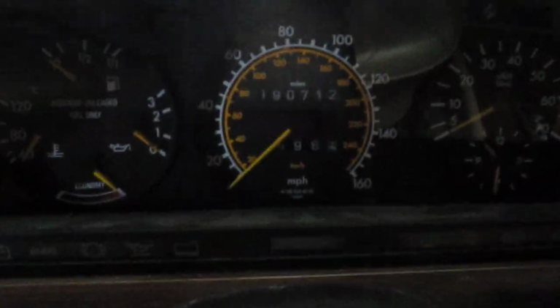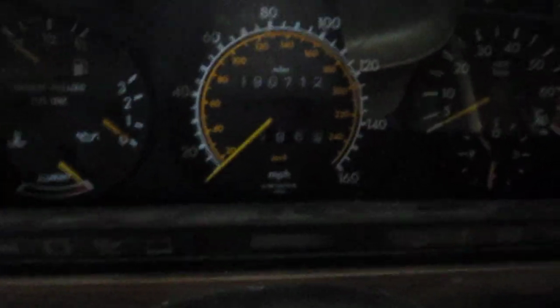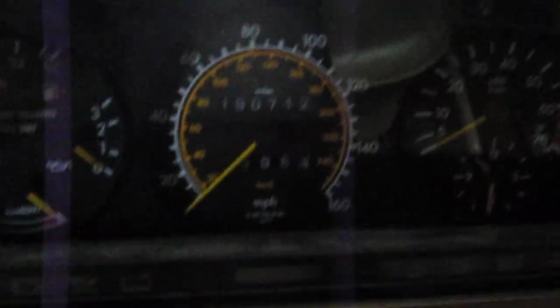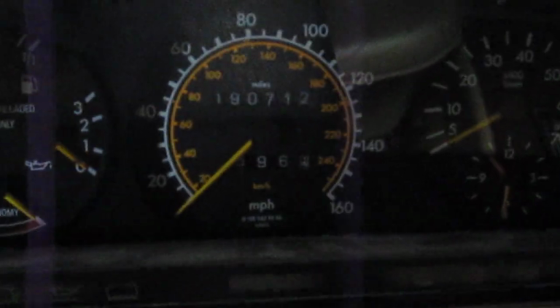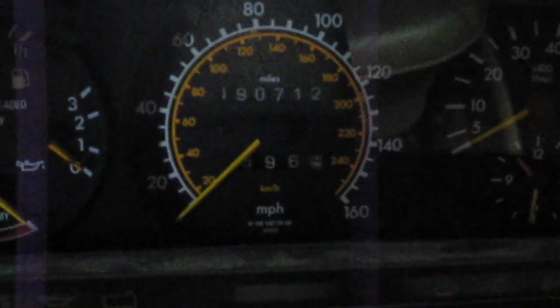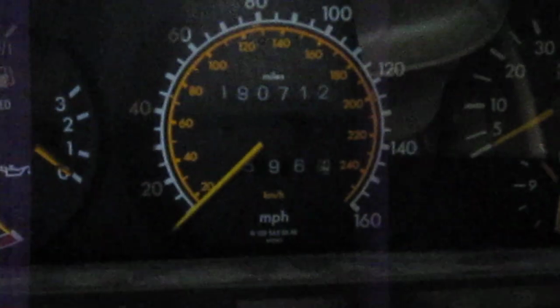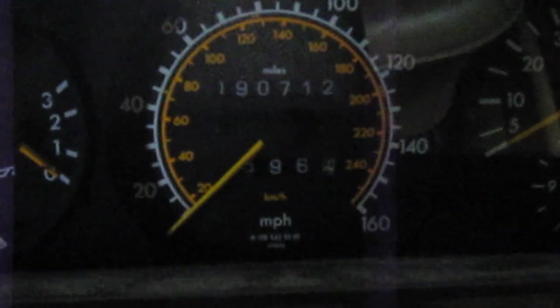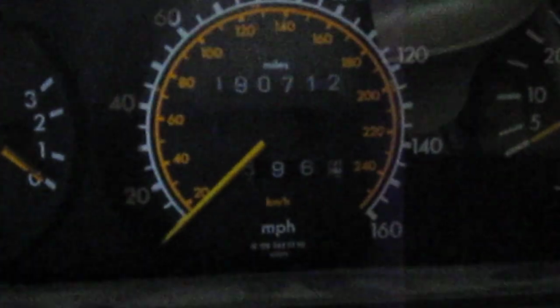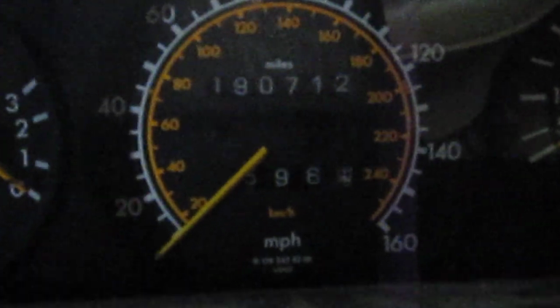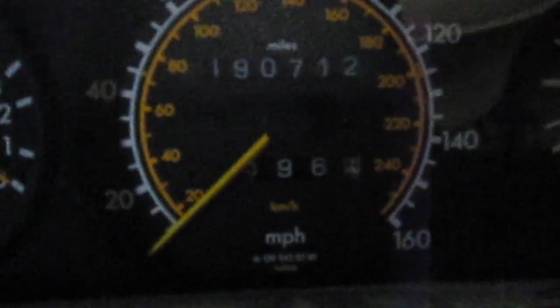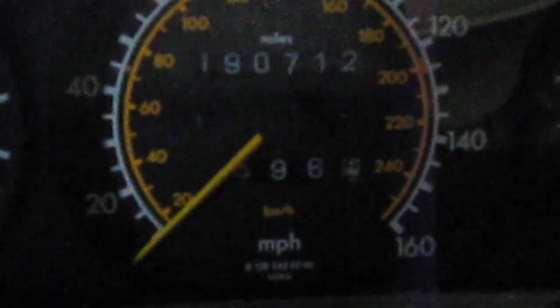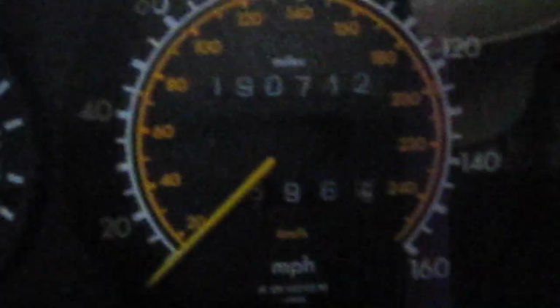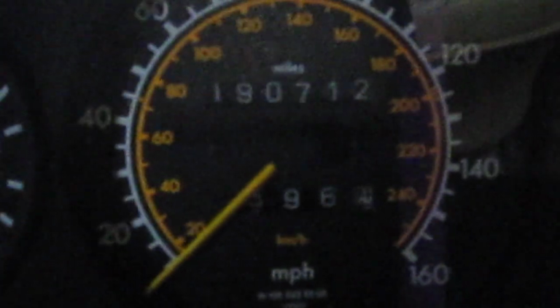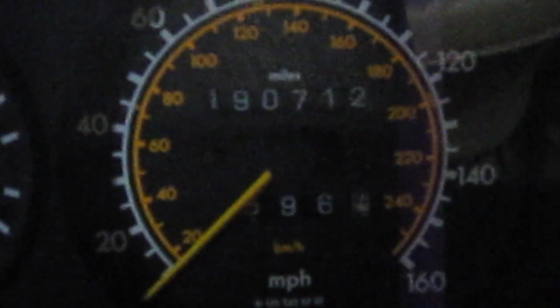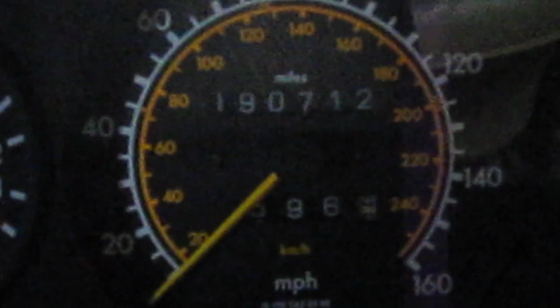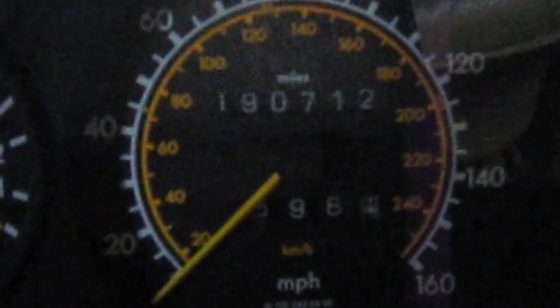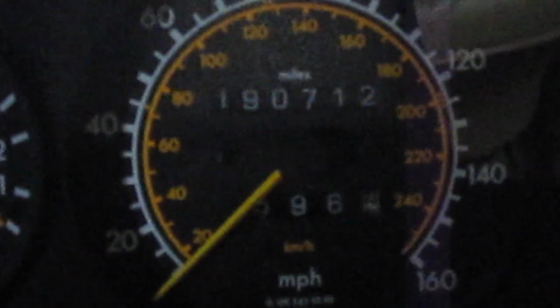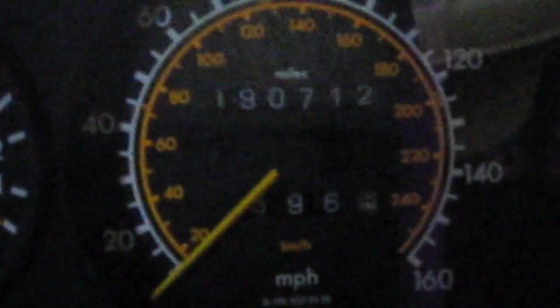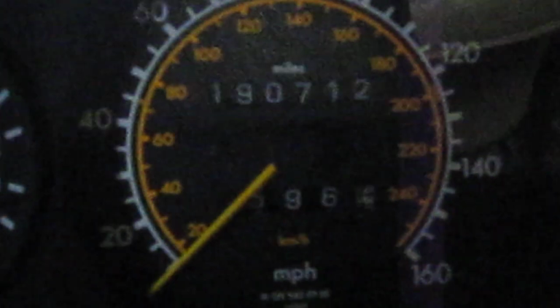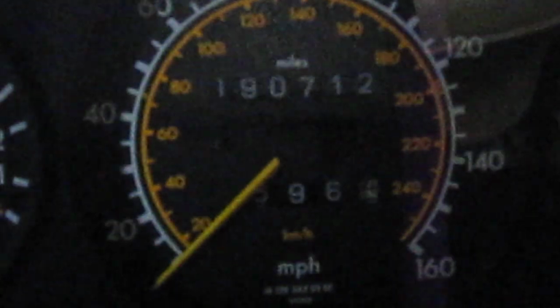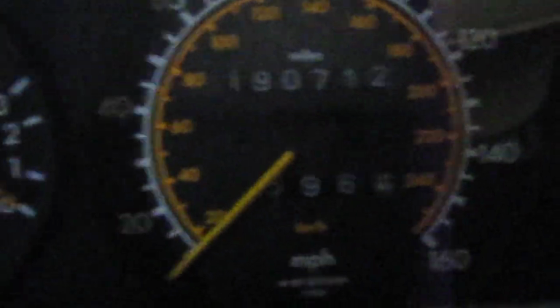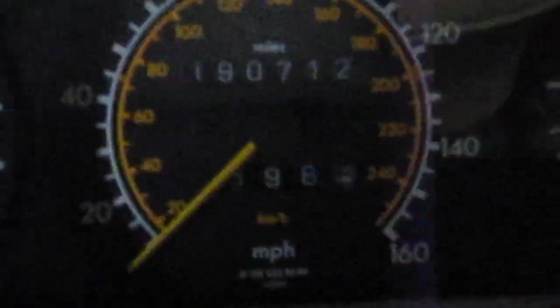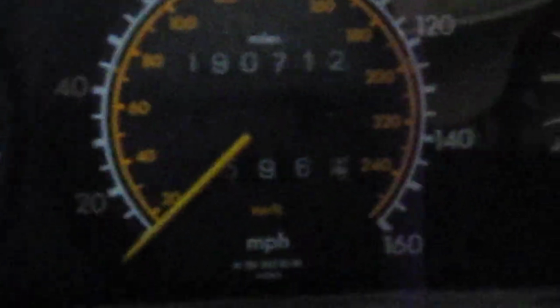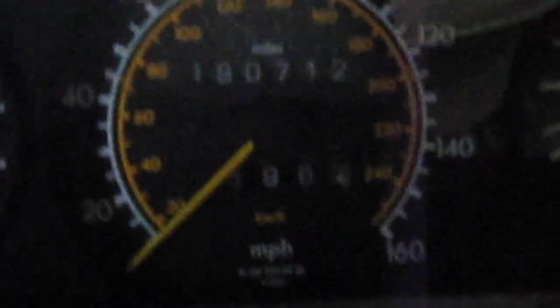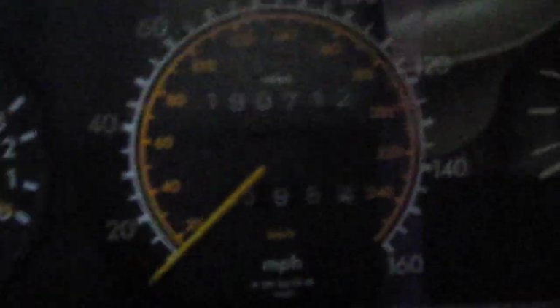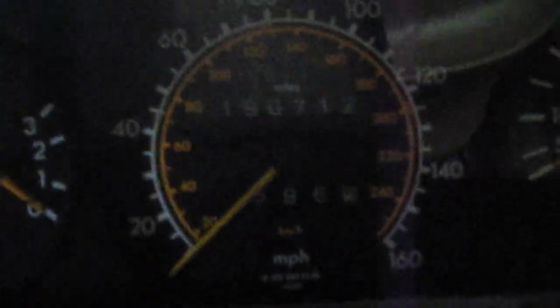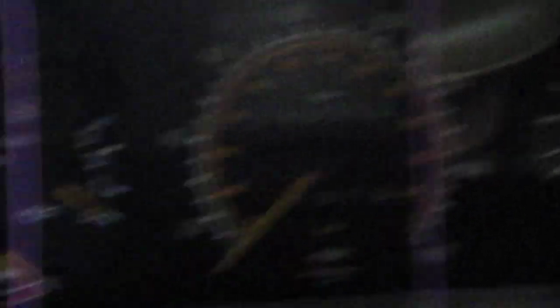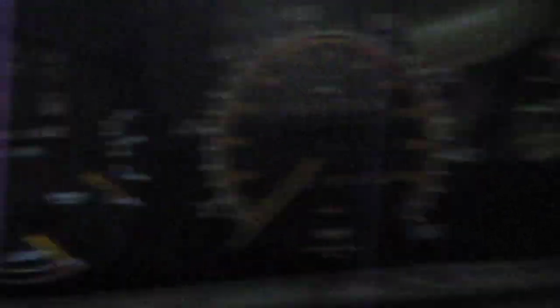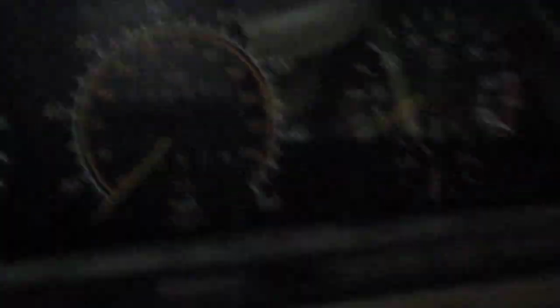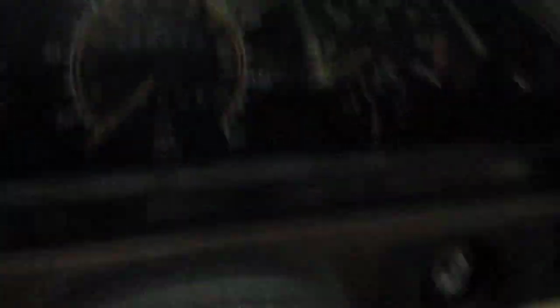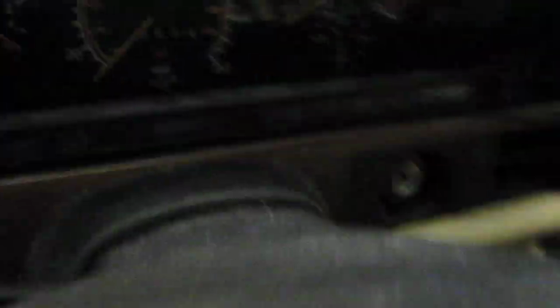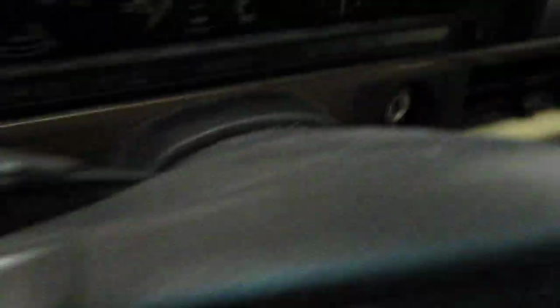The vehicle does have 190,000 miles, as you can see here.